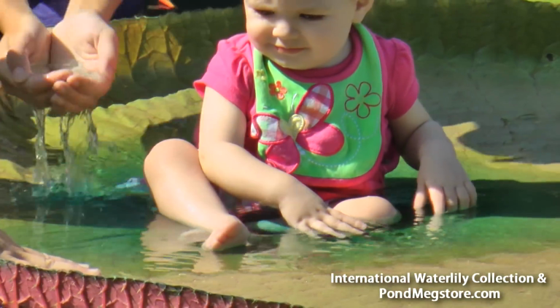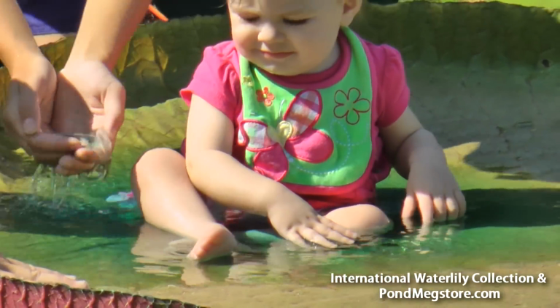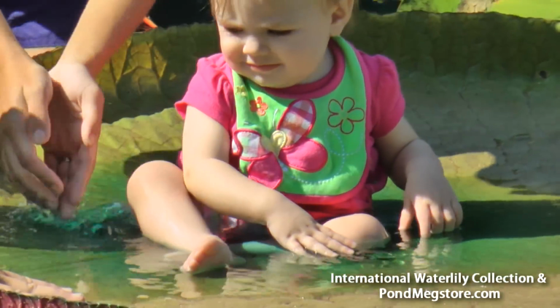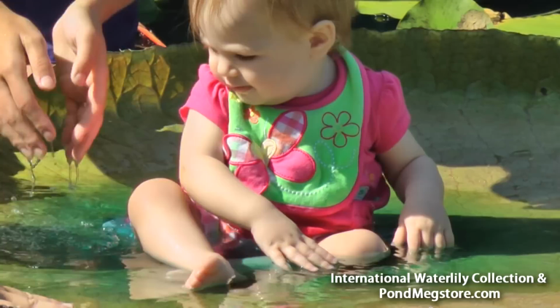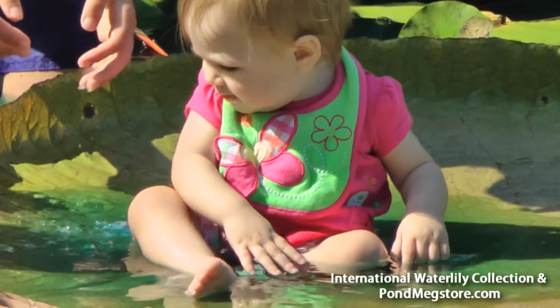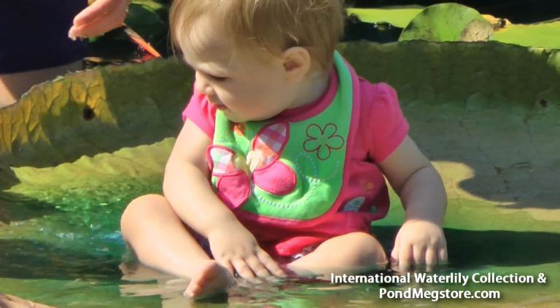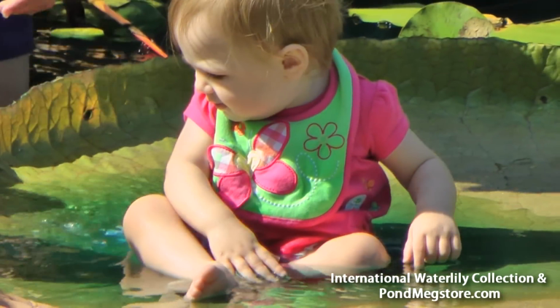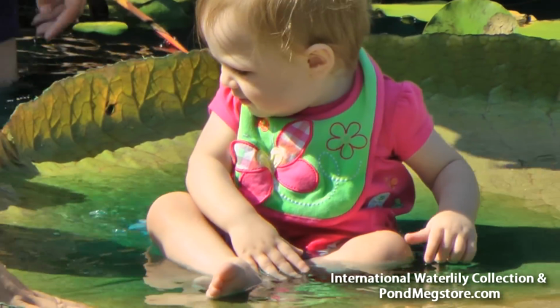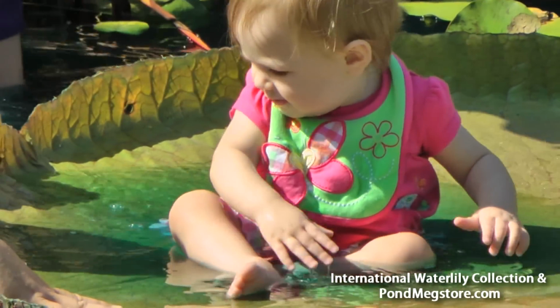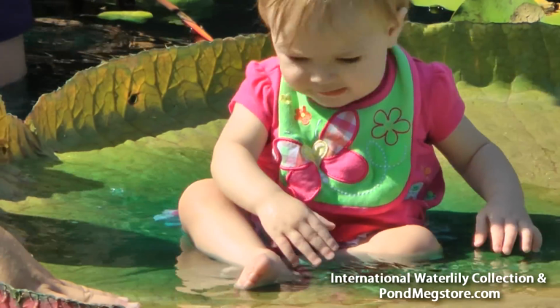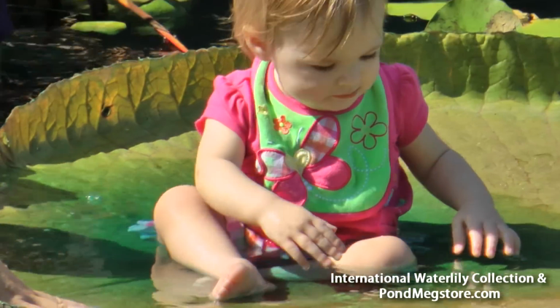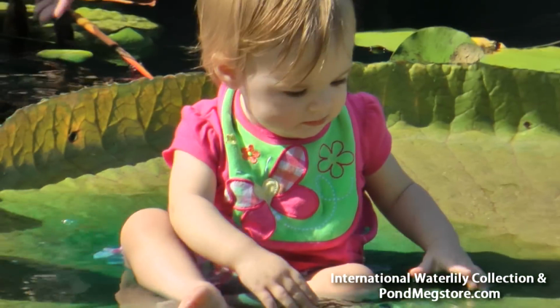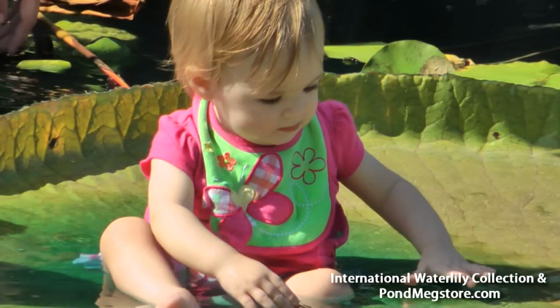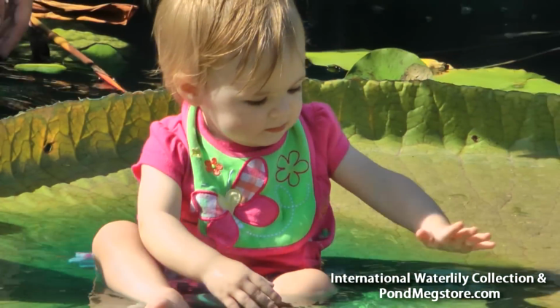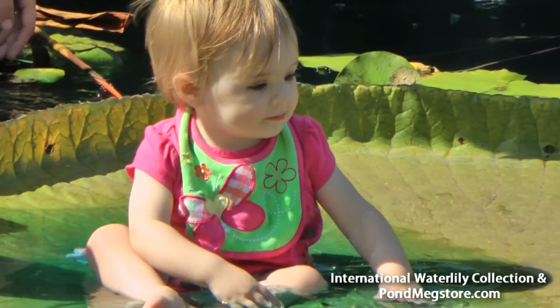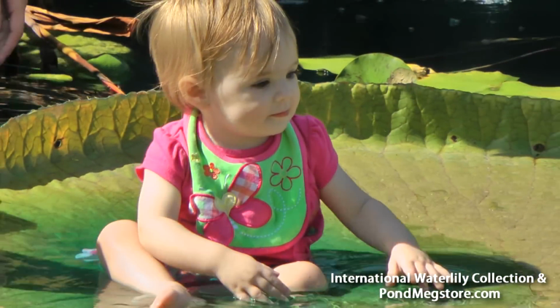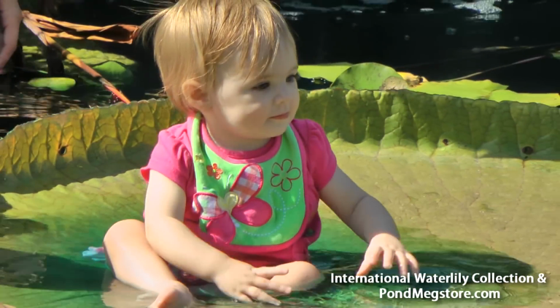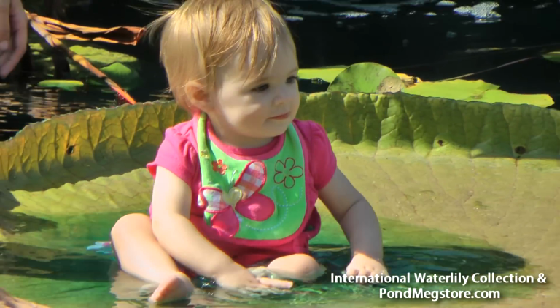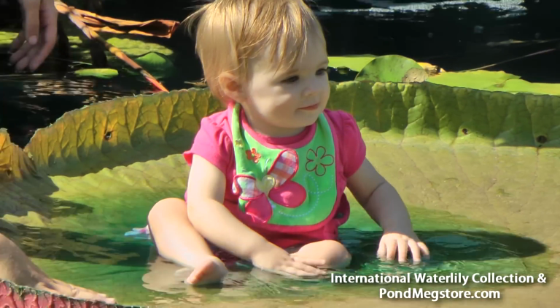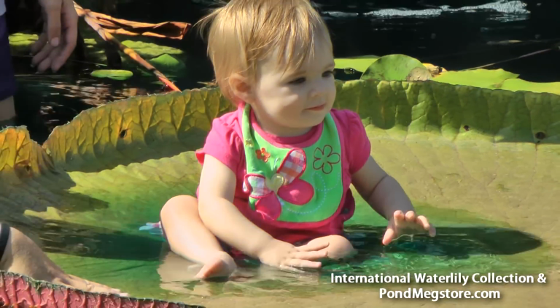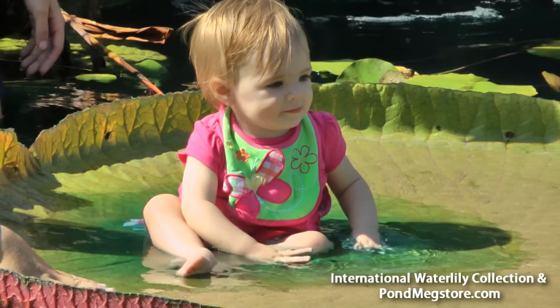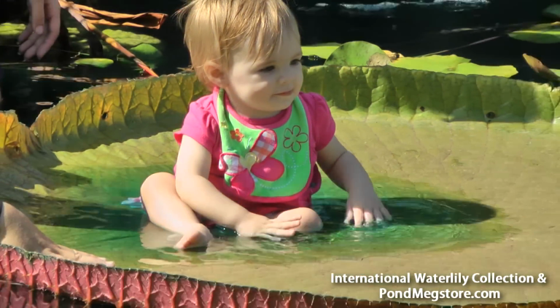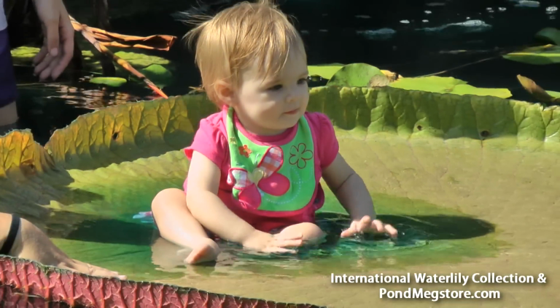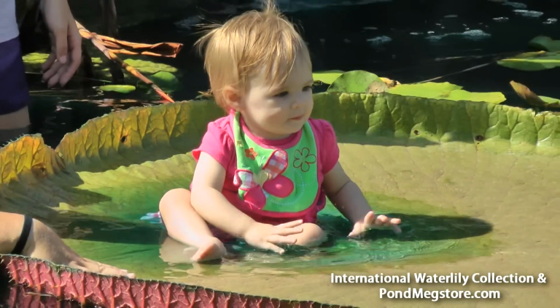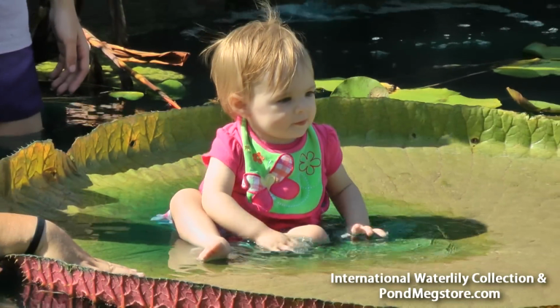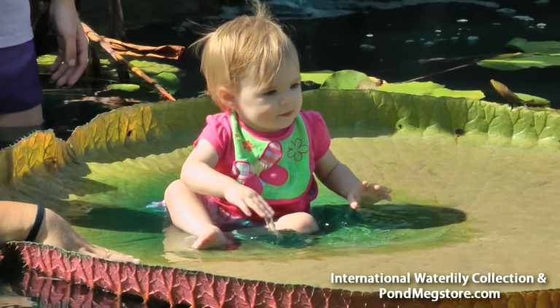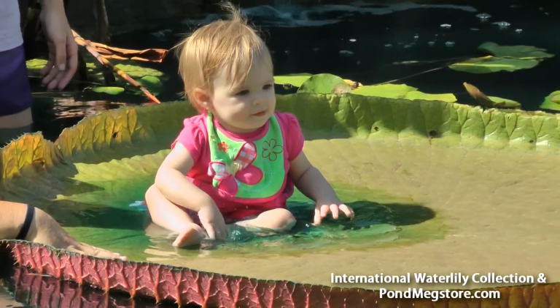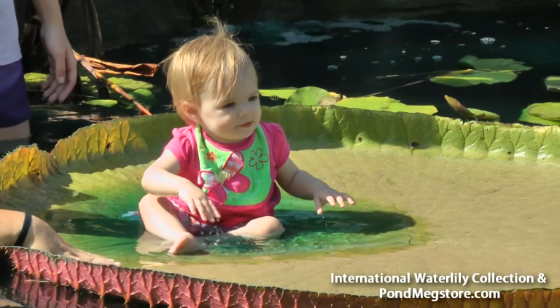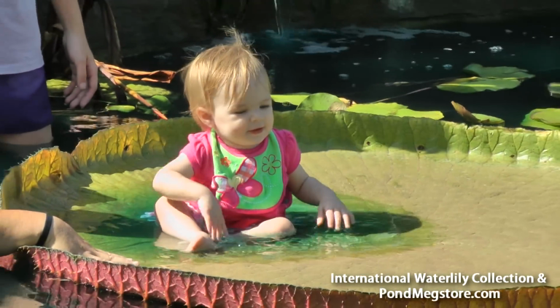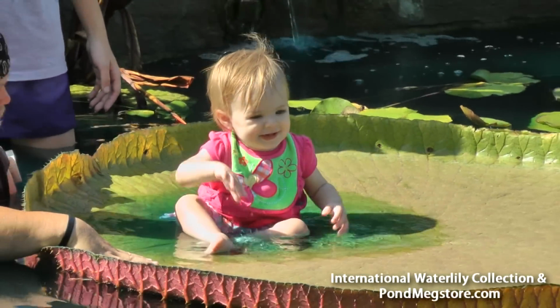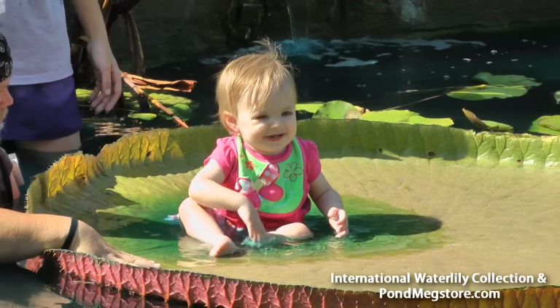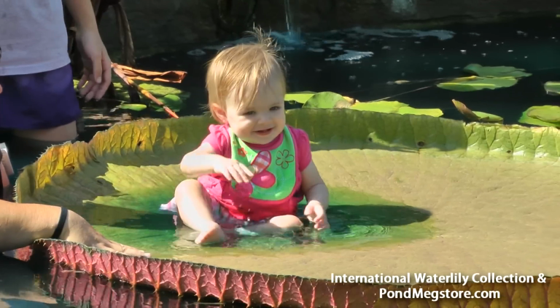That is impressive, Ken, how it can hold her. There's like six-year-olds standing on them from the 1920s. Wow.